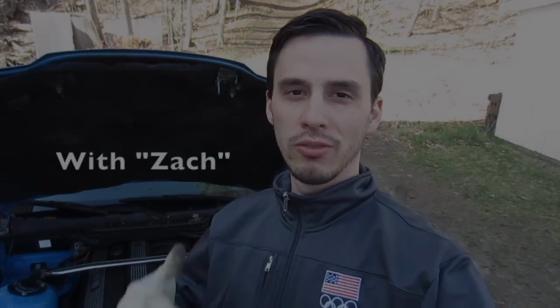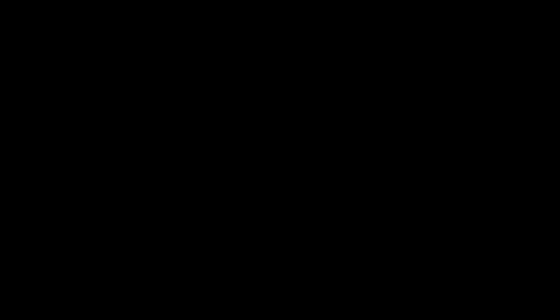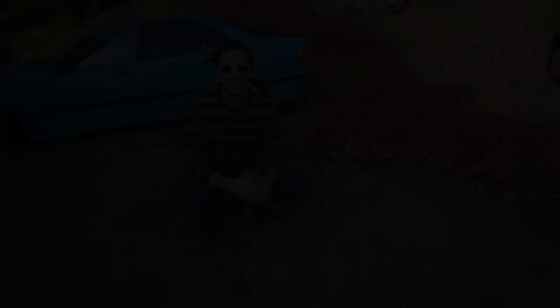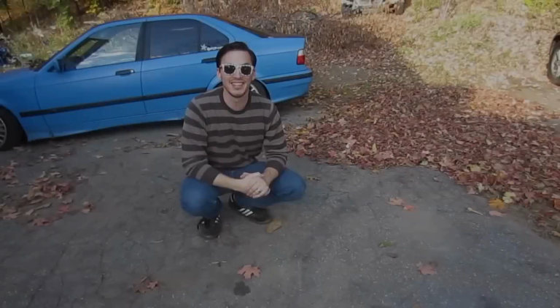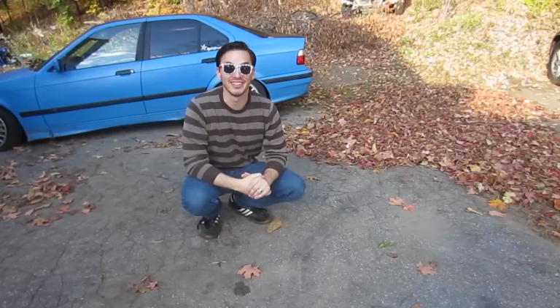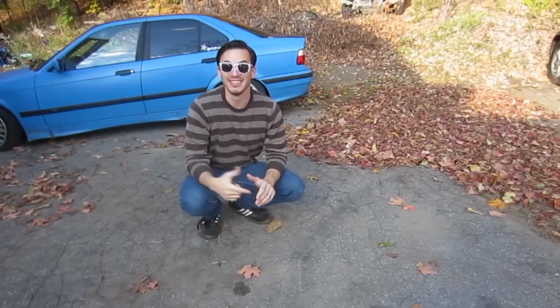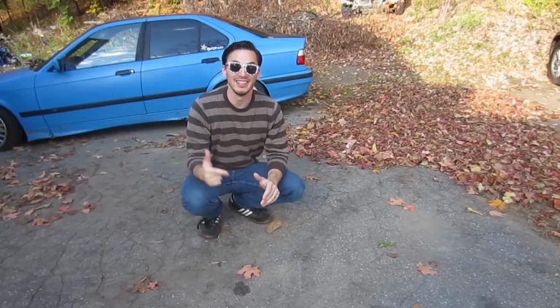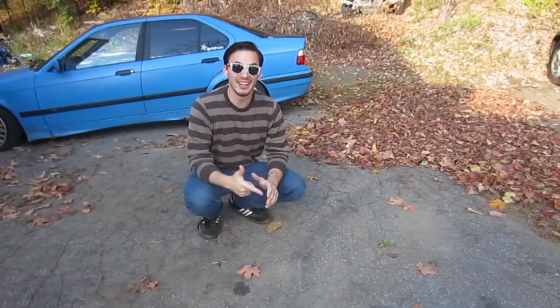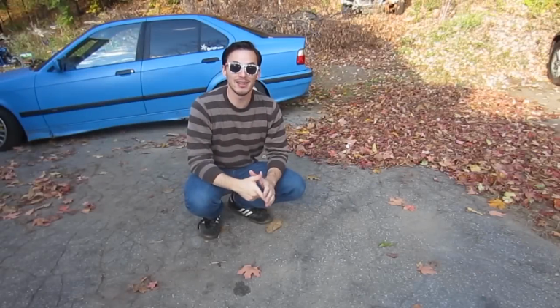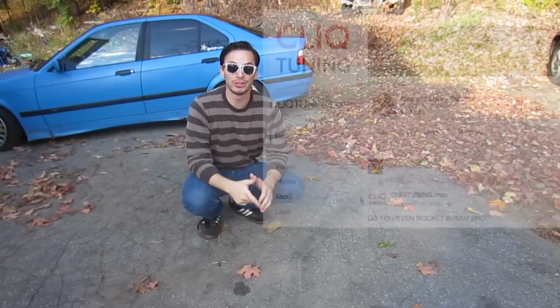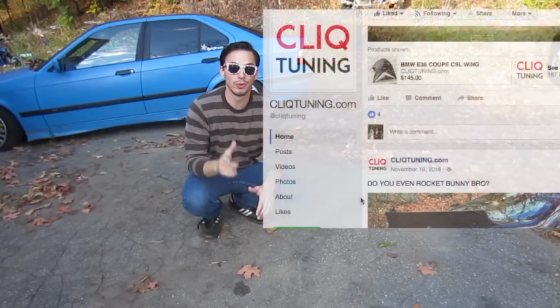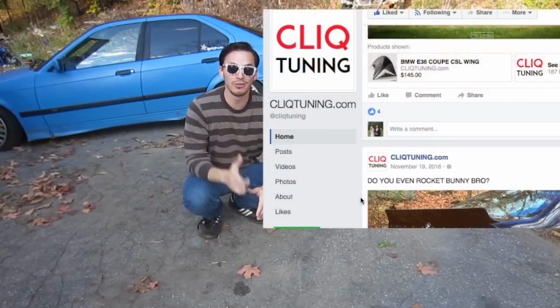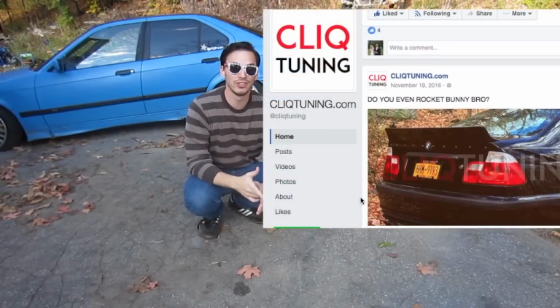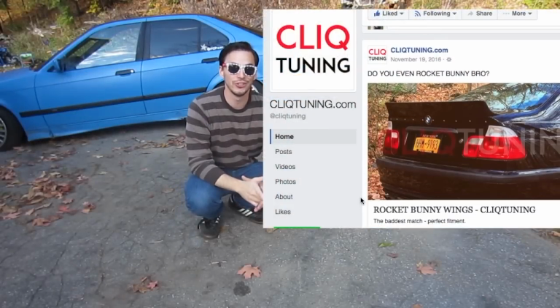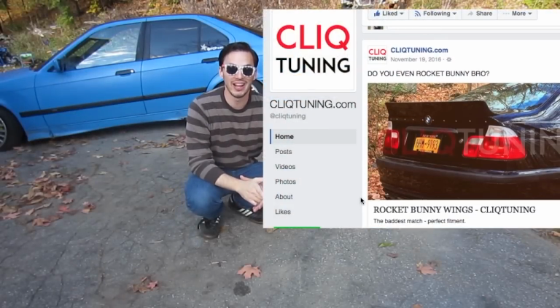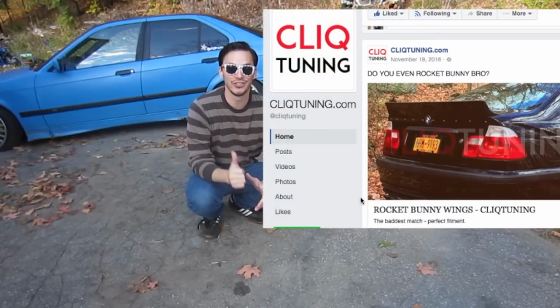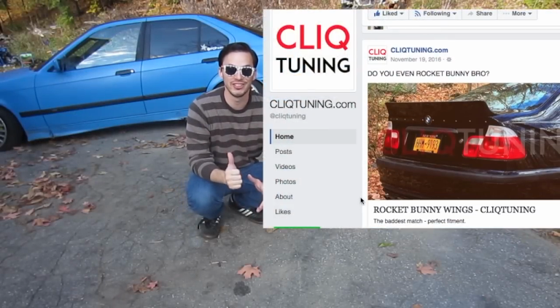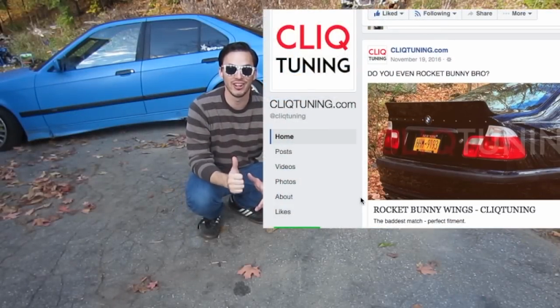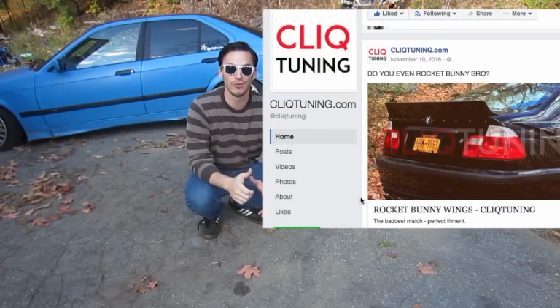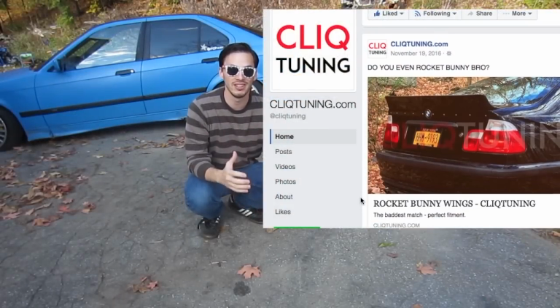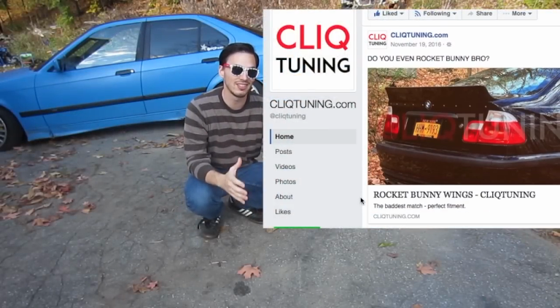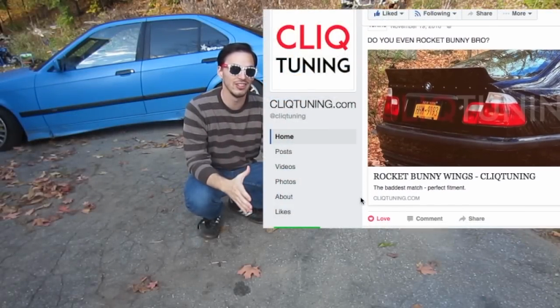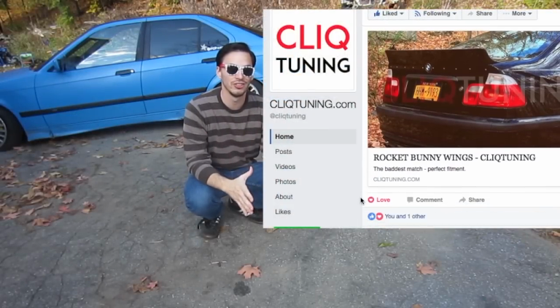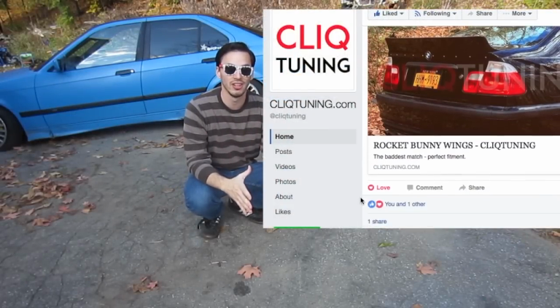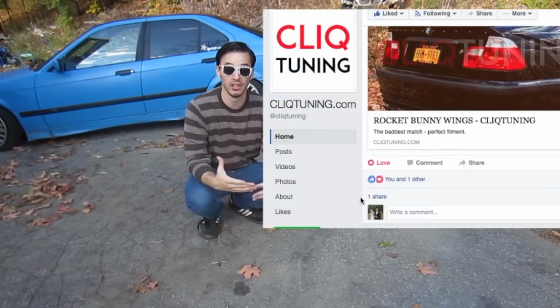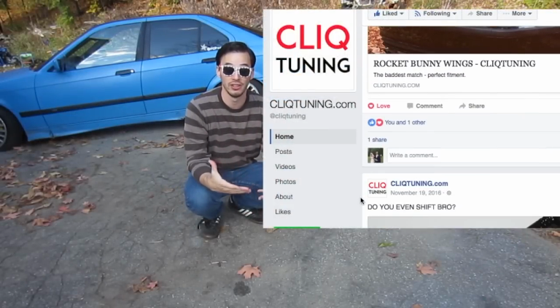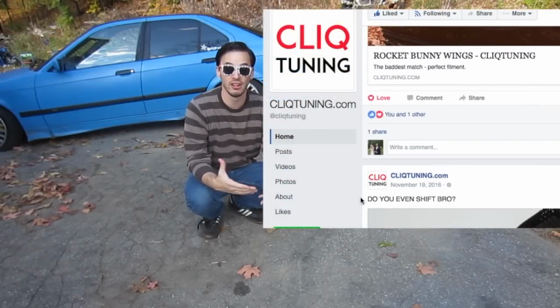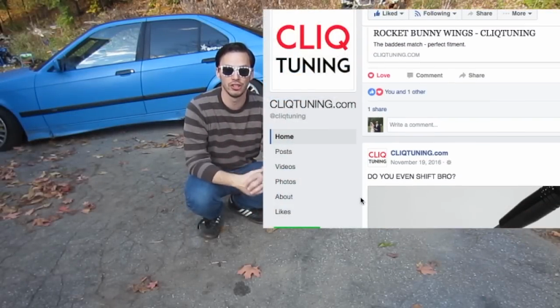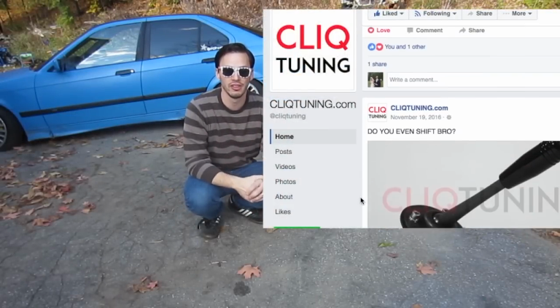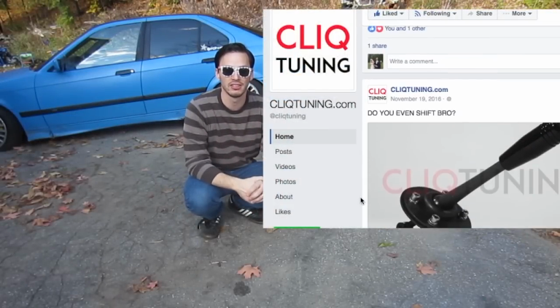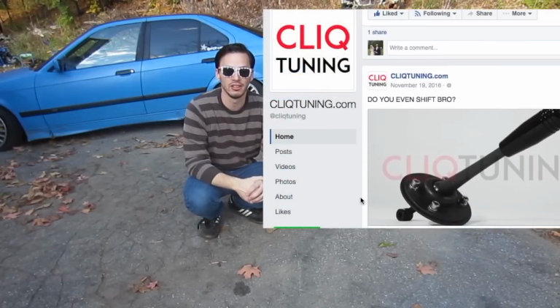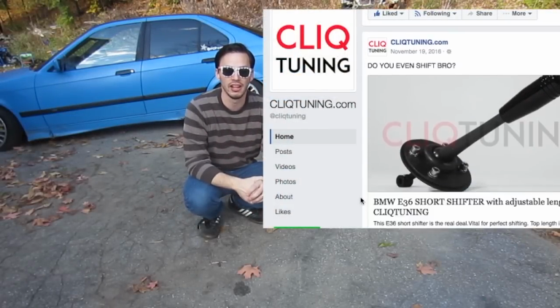Hey guys, Zach here. In today's episode, what I was going to show you guys on the race car was the installation of a race car shifter that I saw online.